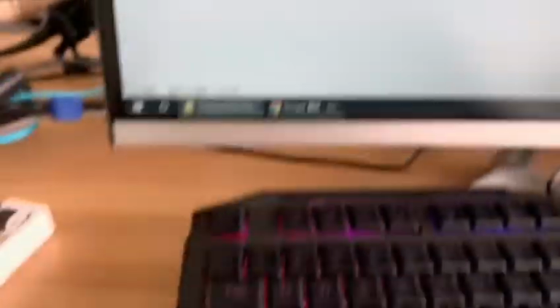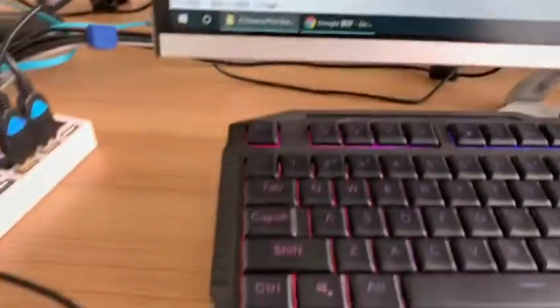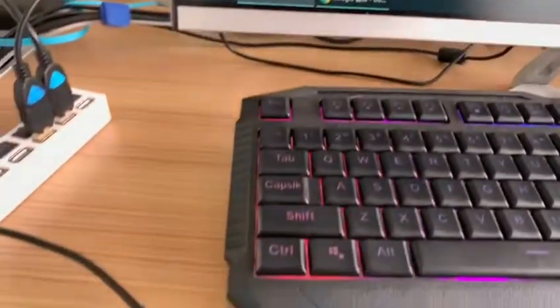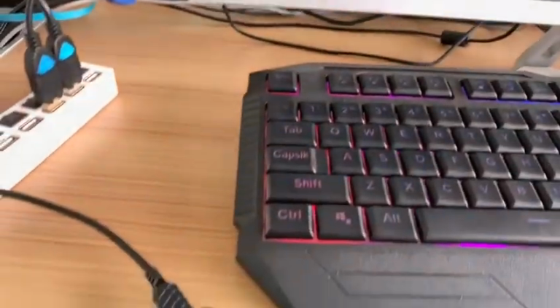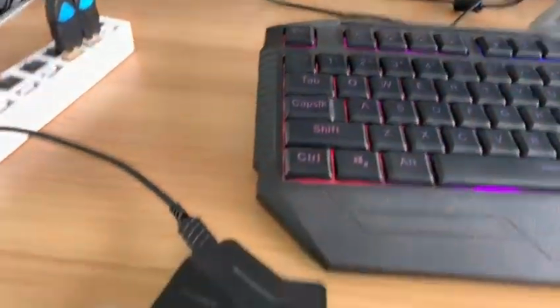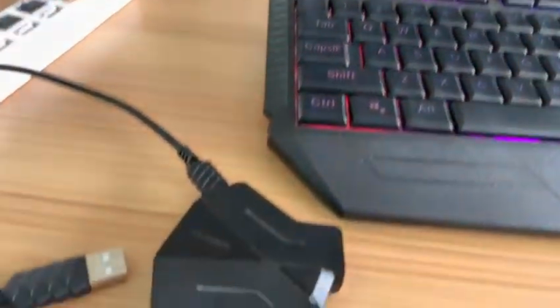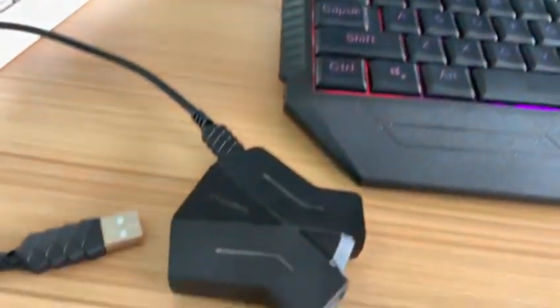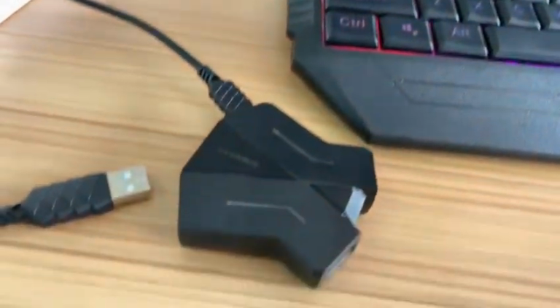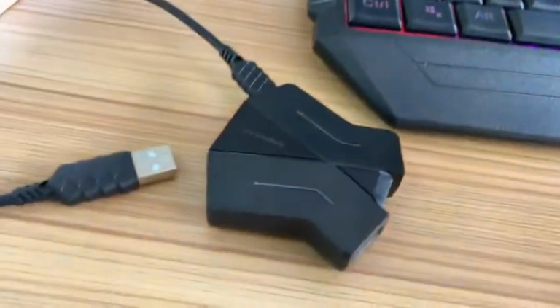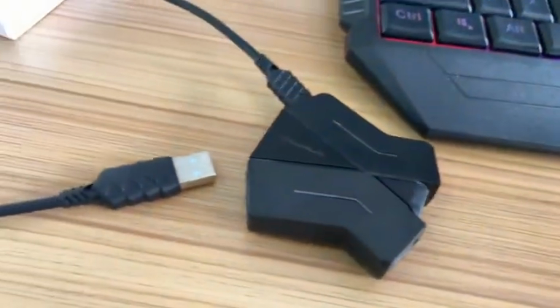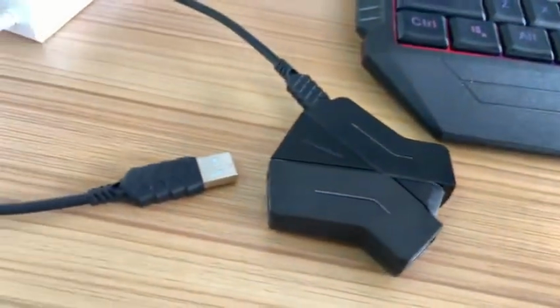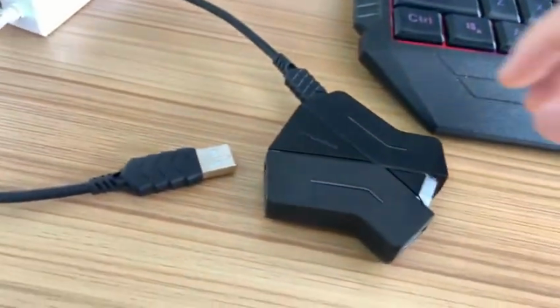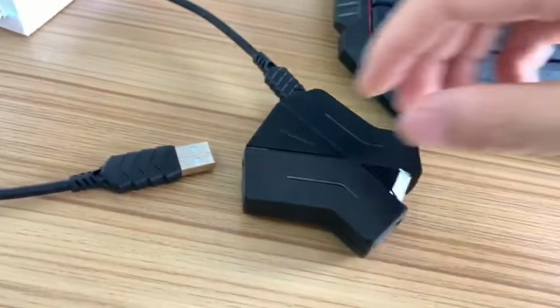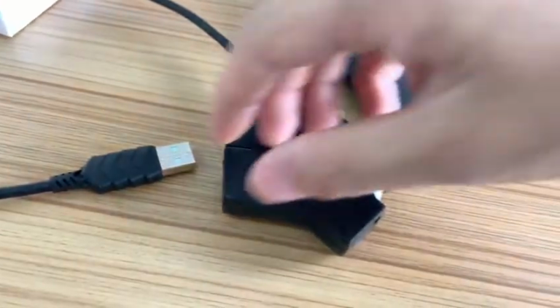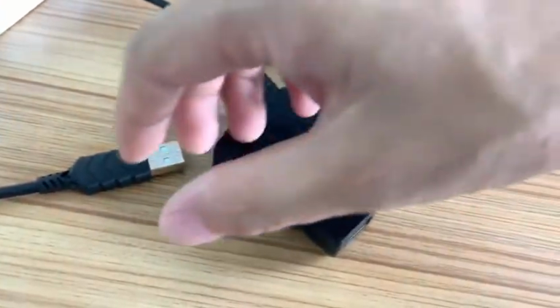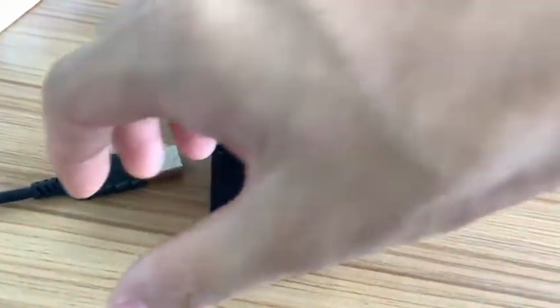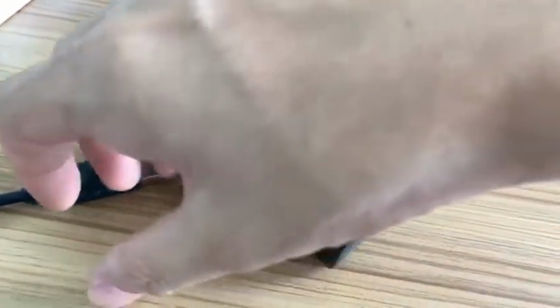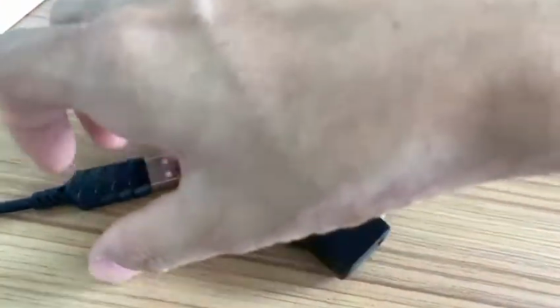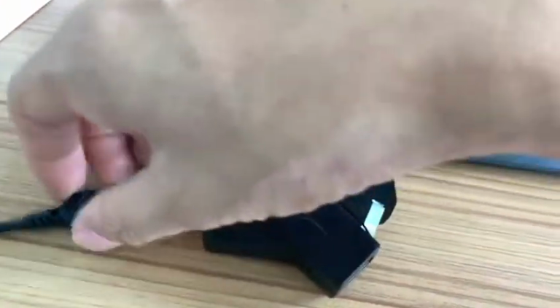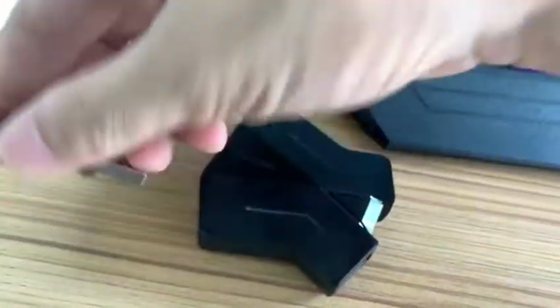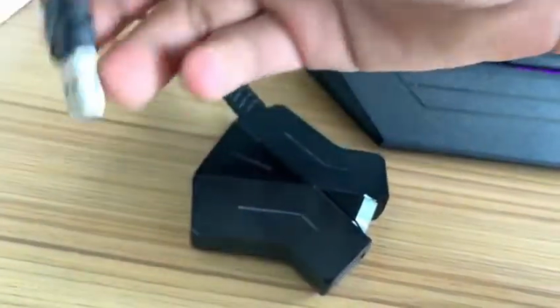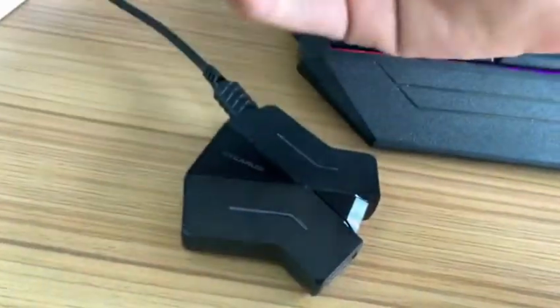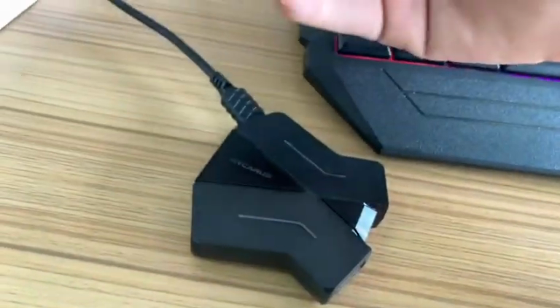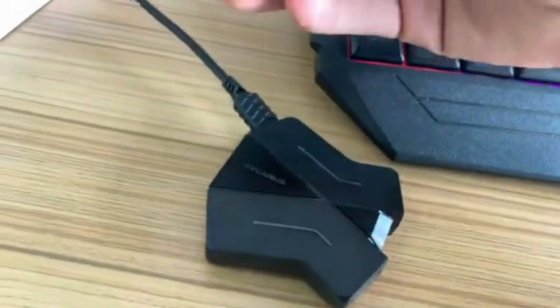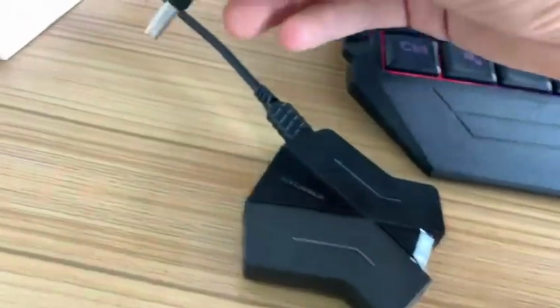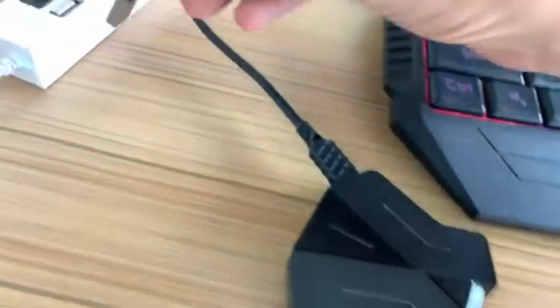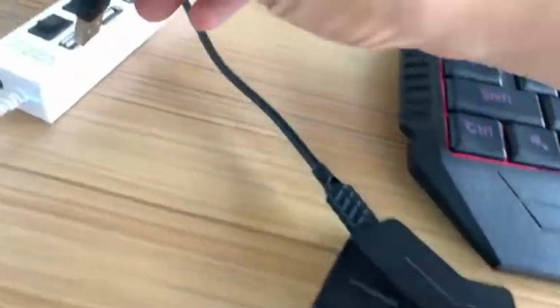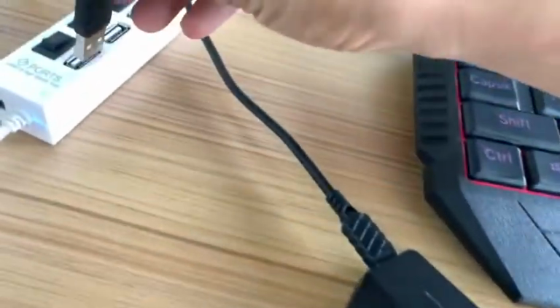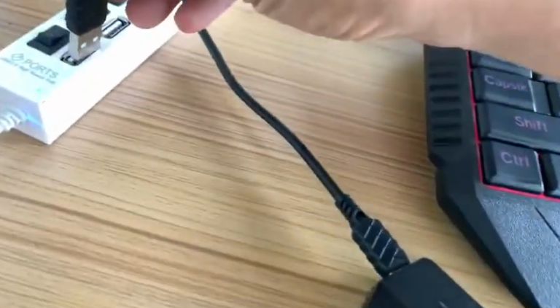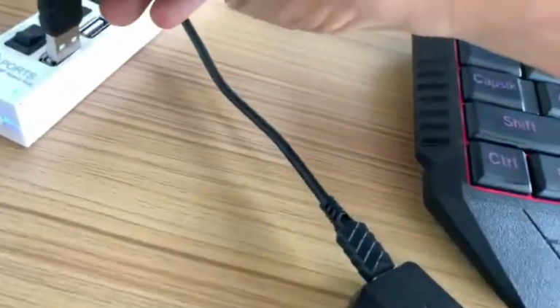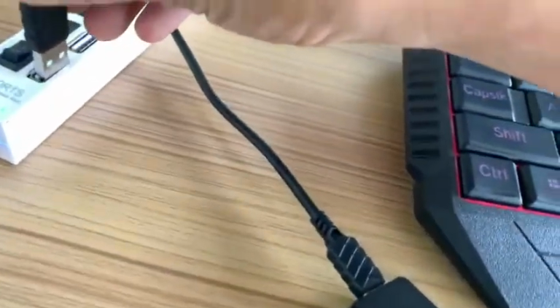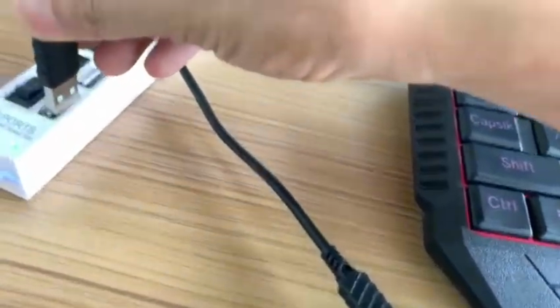The second step is to connect the HiCross adapter to your Windows computer.